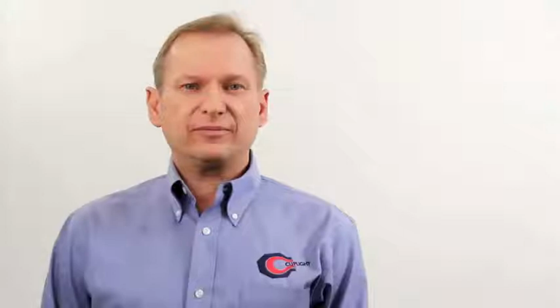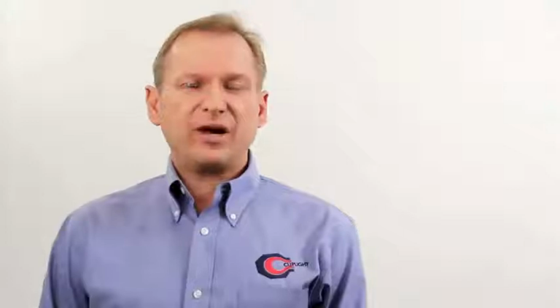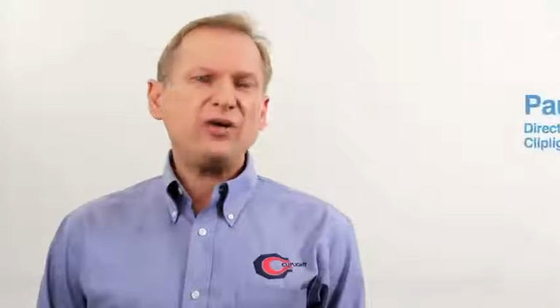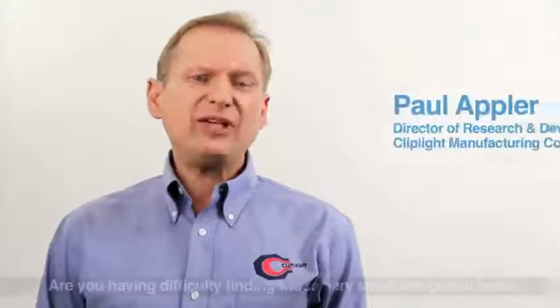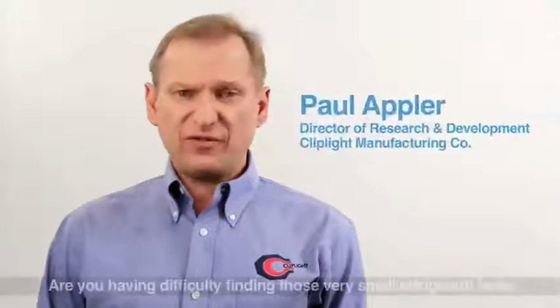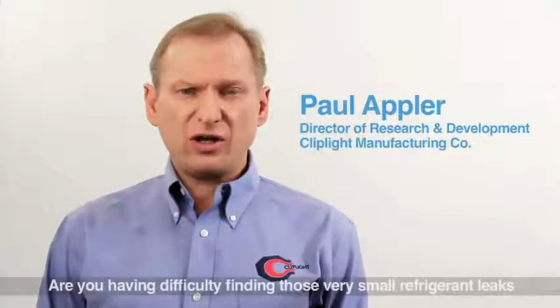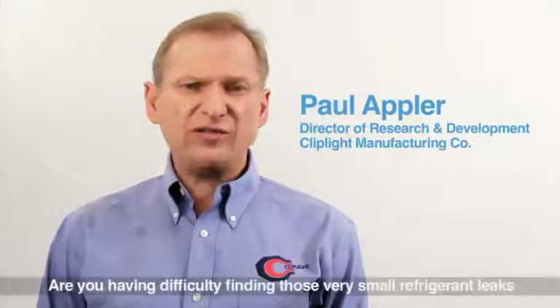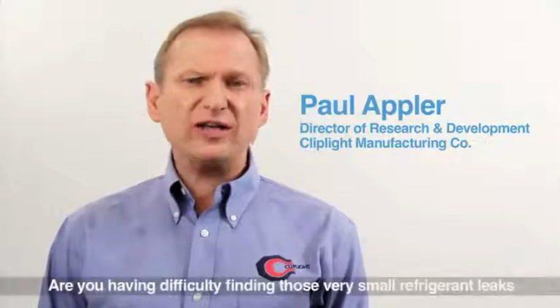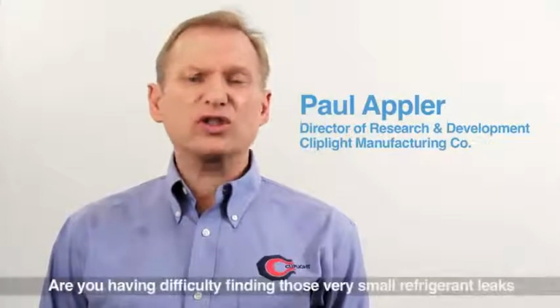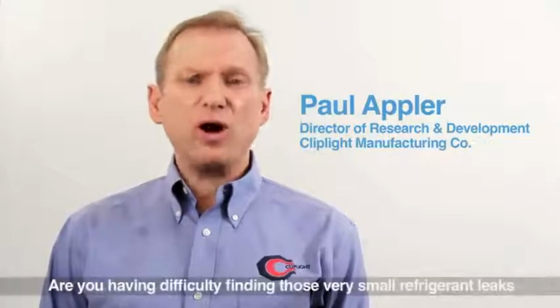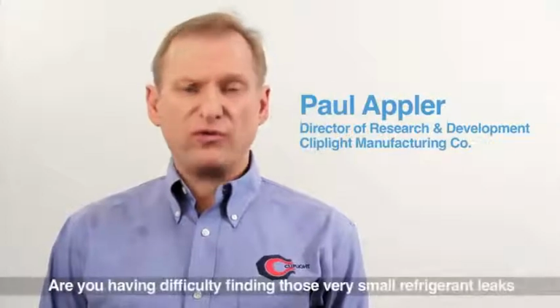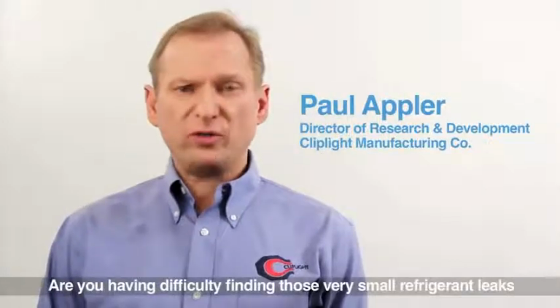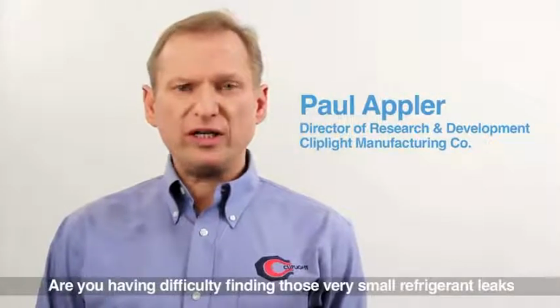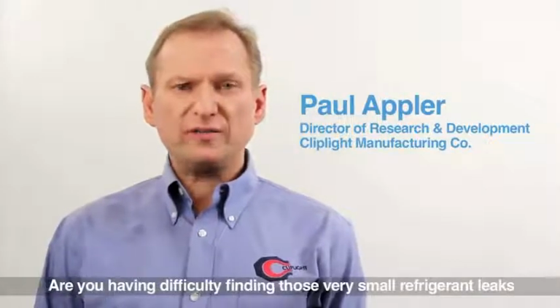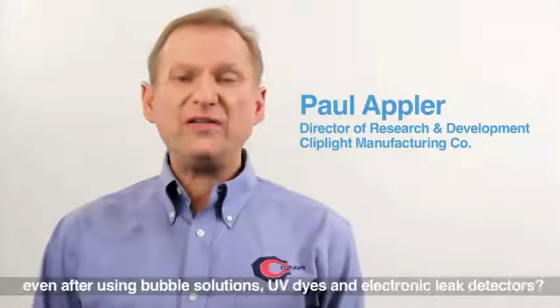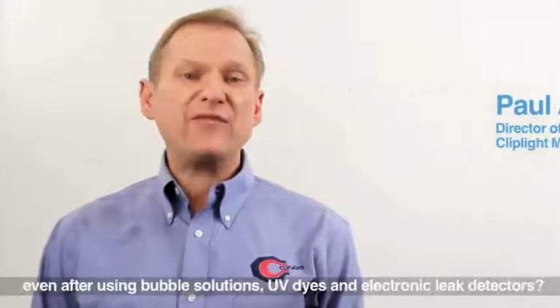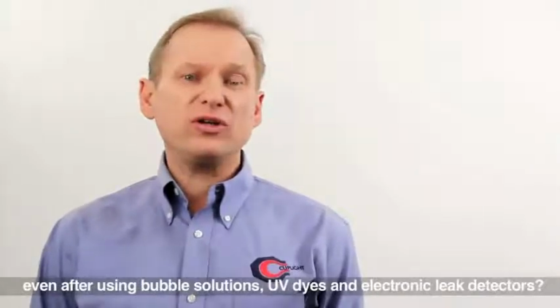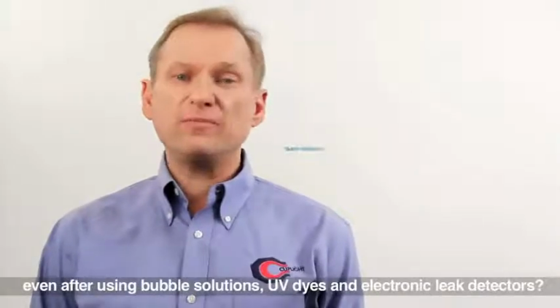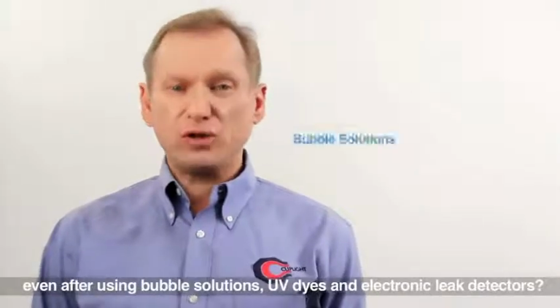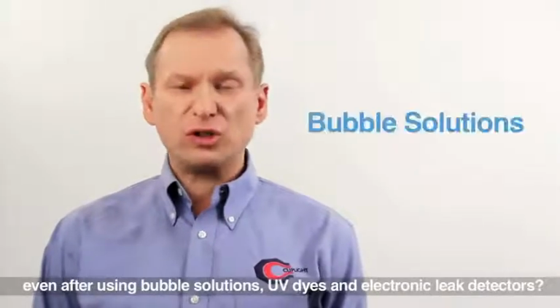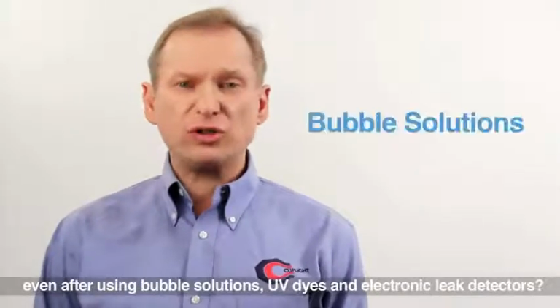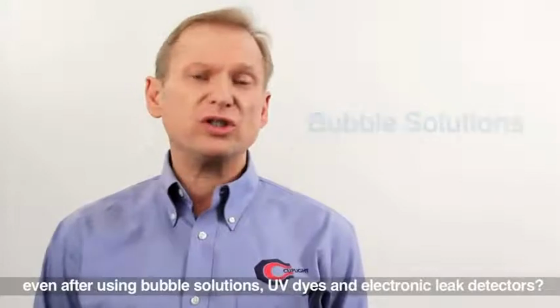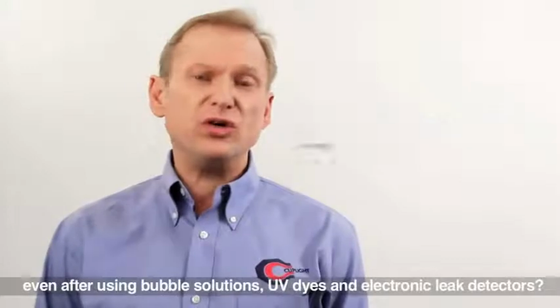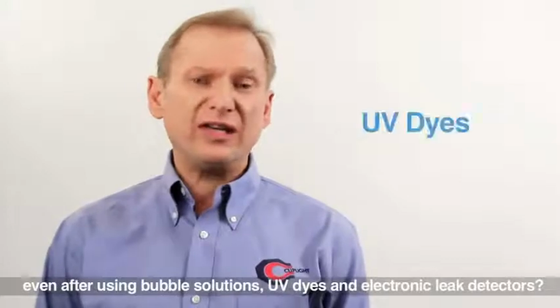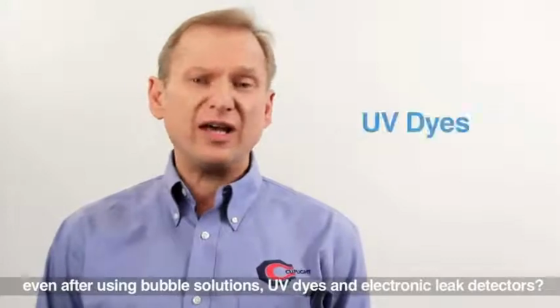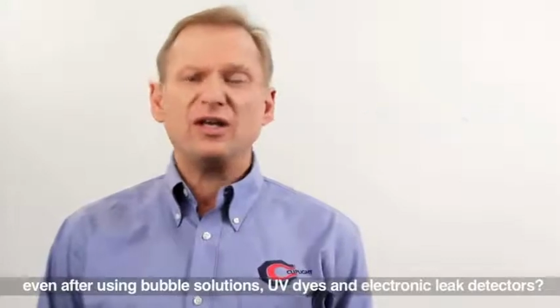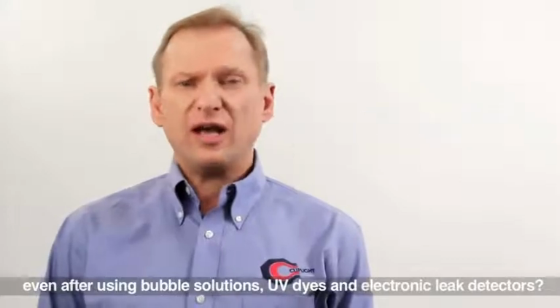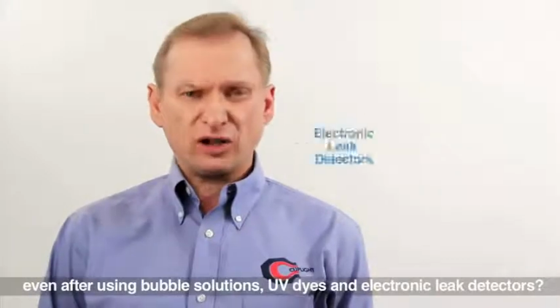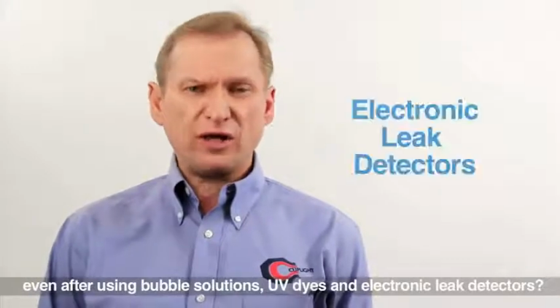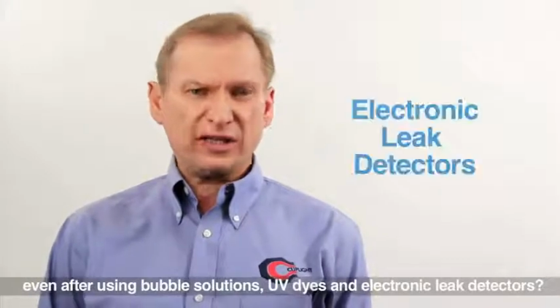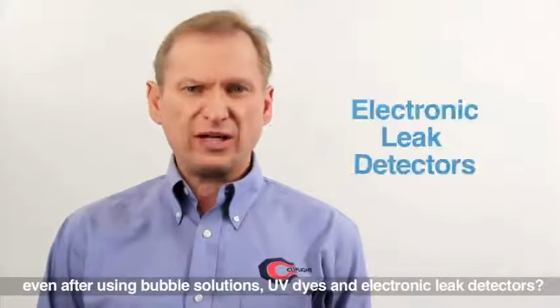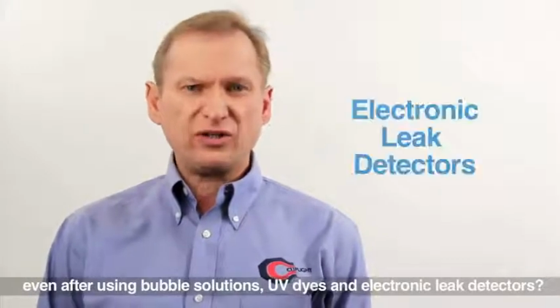Are you having difficulty finding those small refrigerant leaks, even after using bubble solutions, UV dyes, and electronic leak detectors?